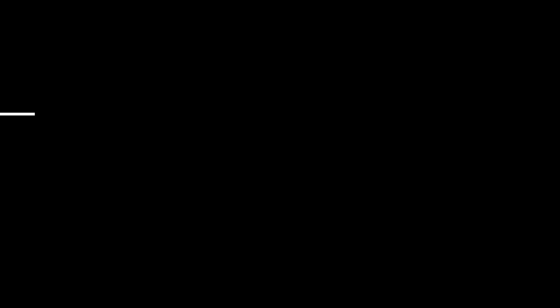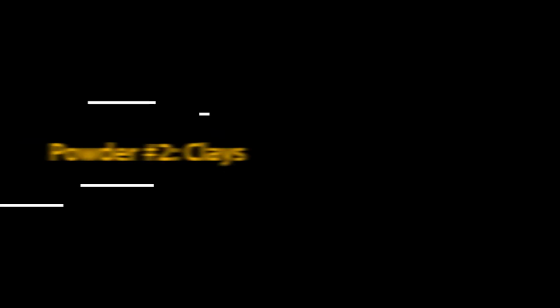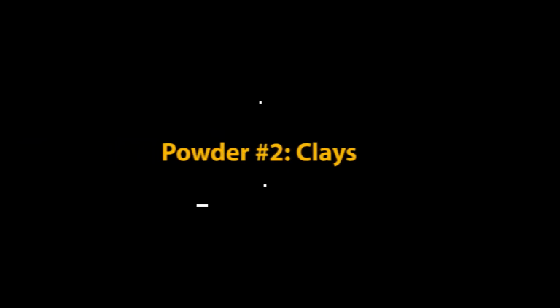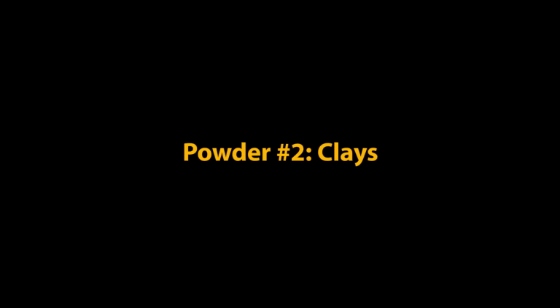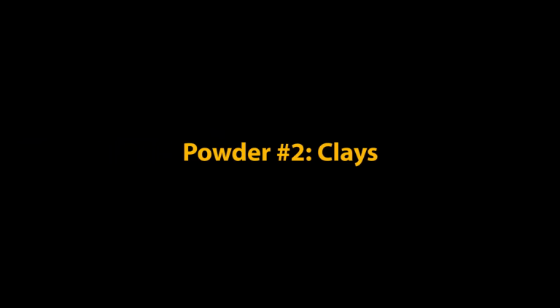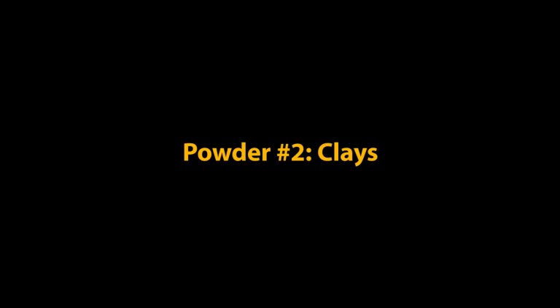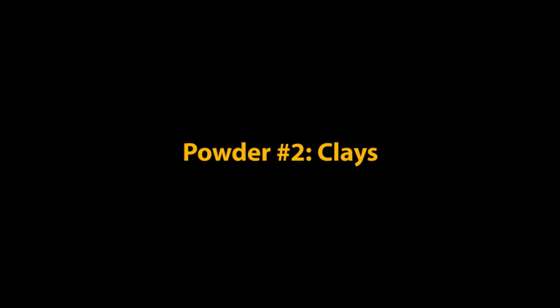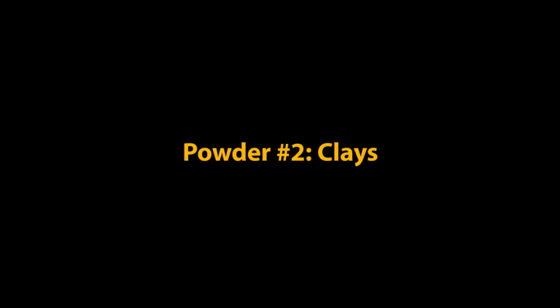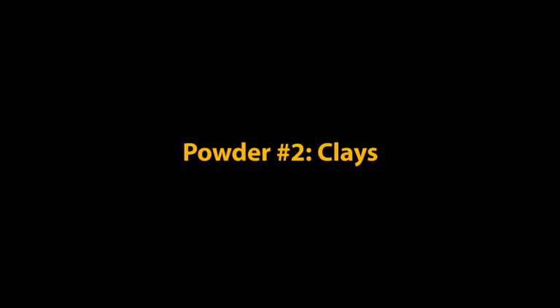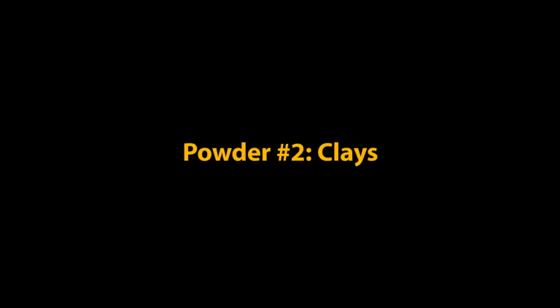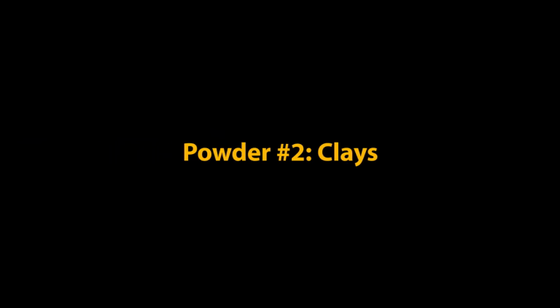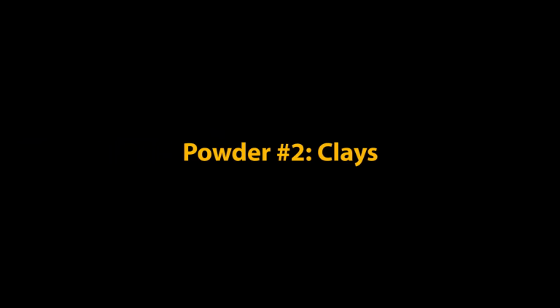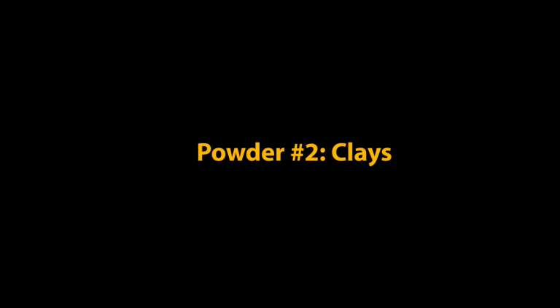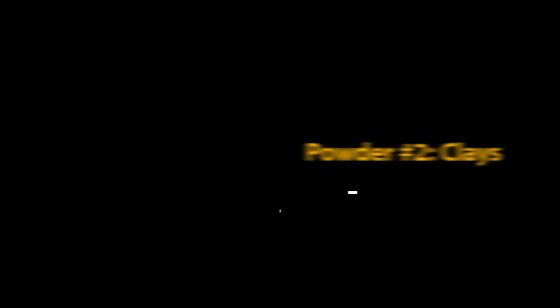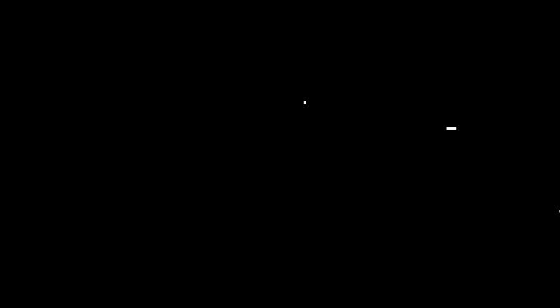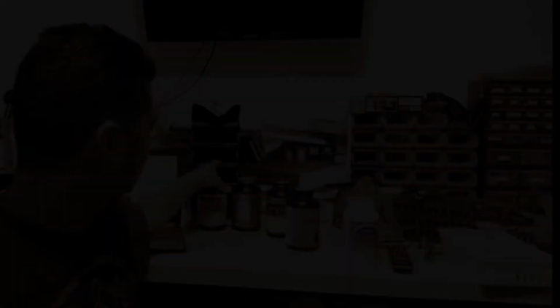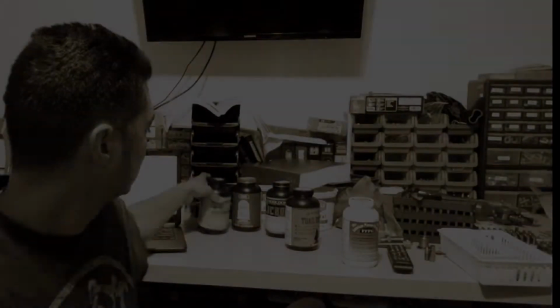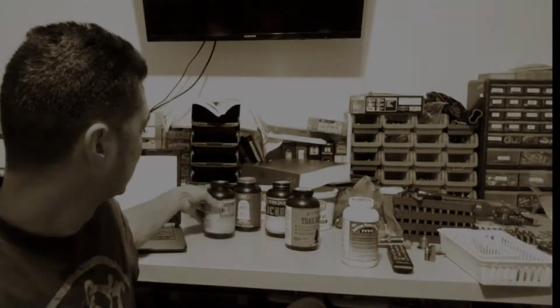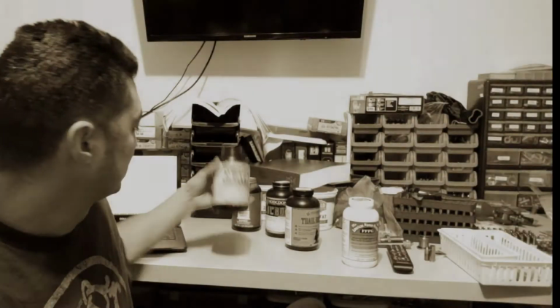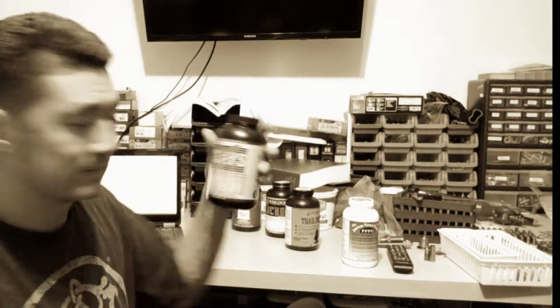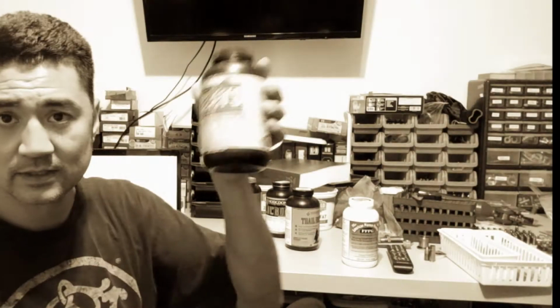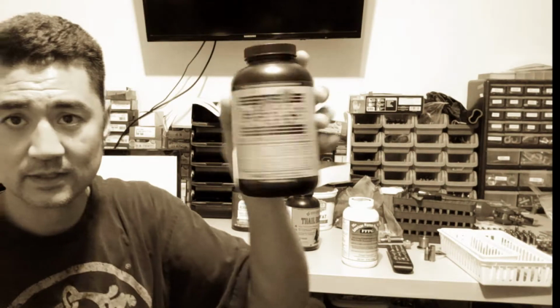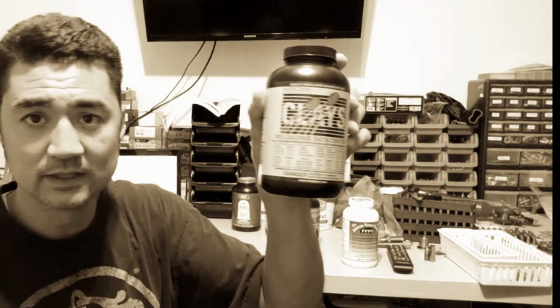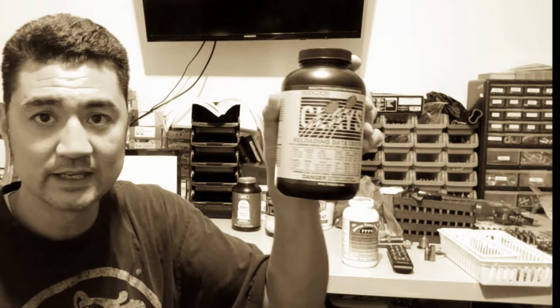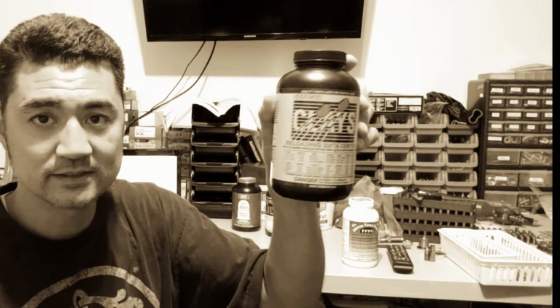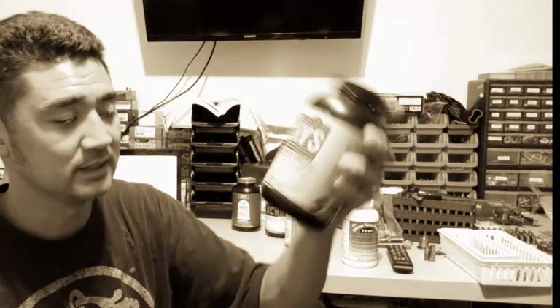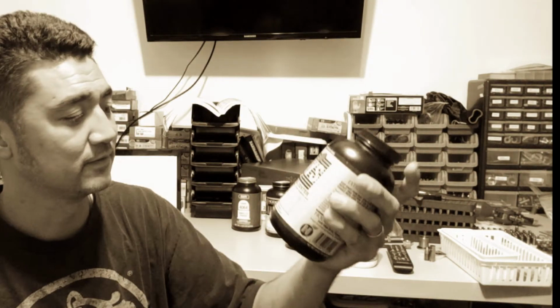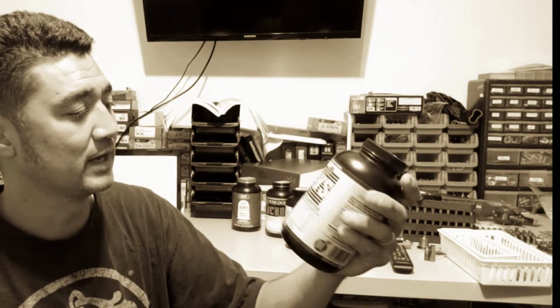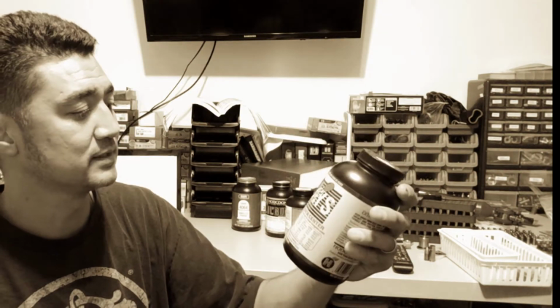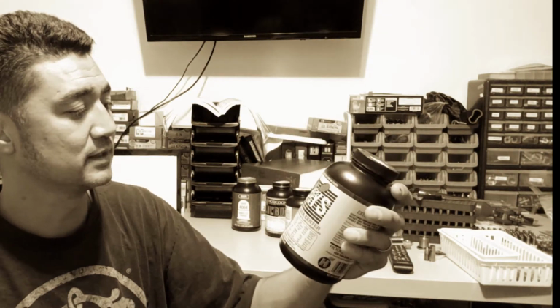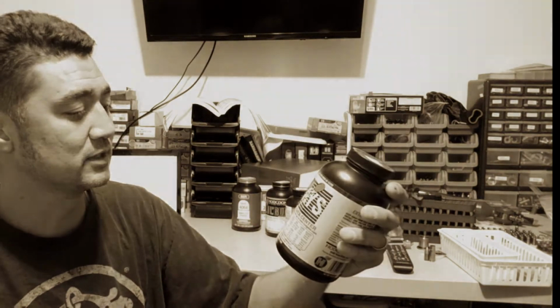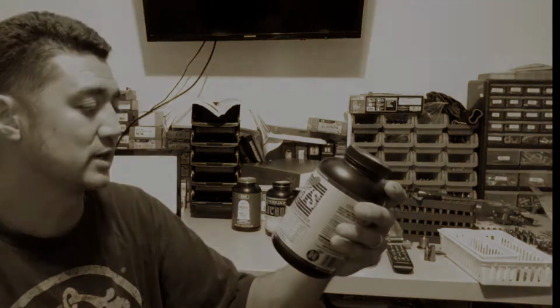Next, take a fast burning pistol powder — Clays — which is number 11 on the Hodgdon powder burn rate list.